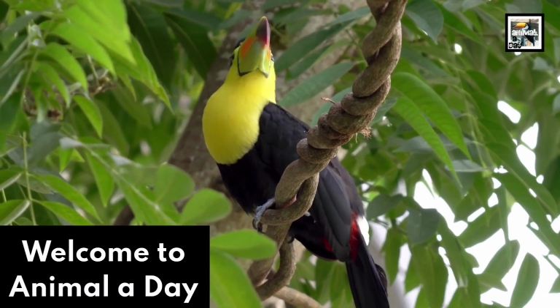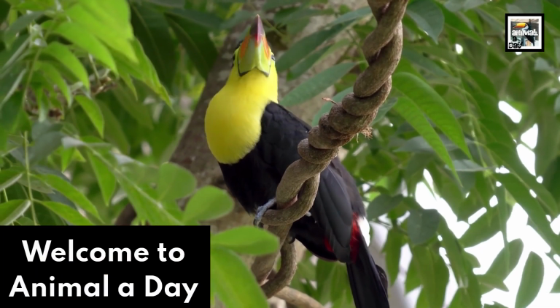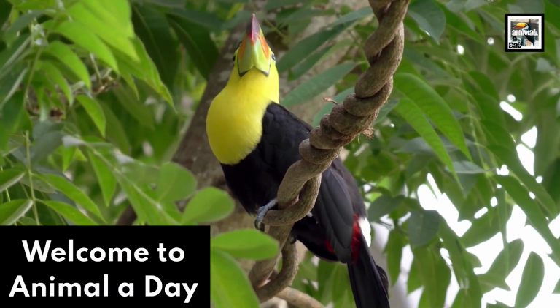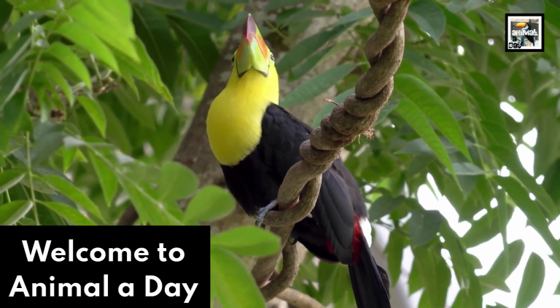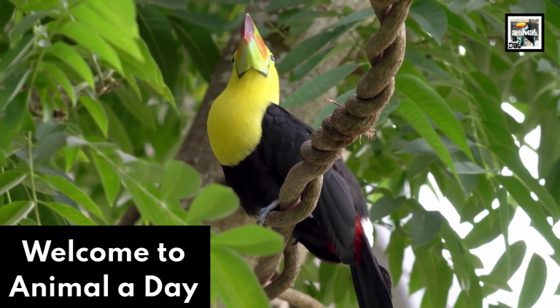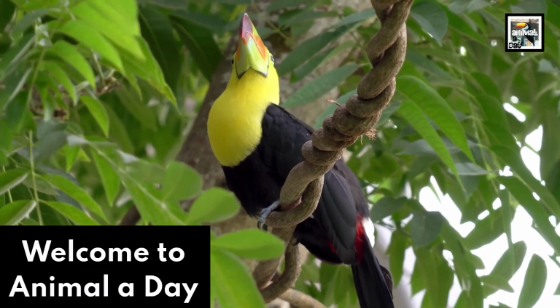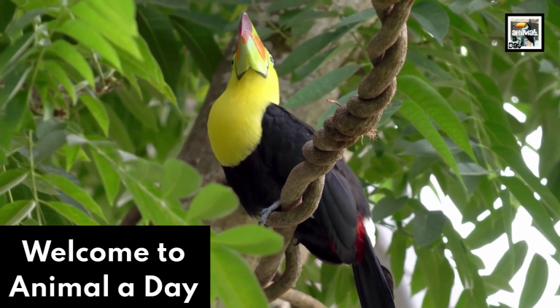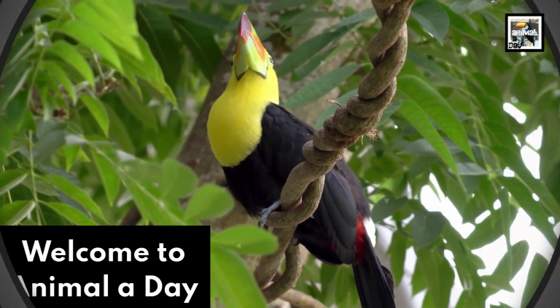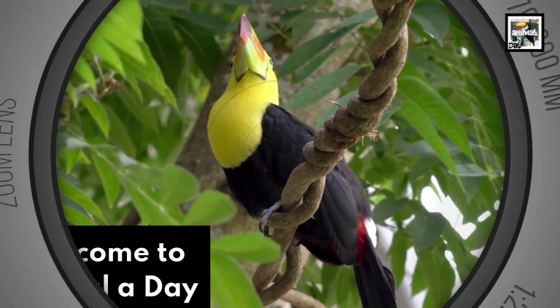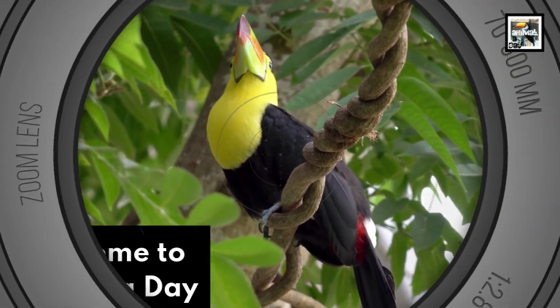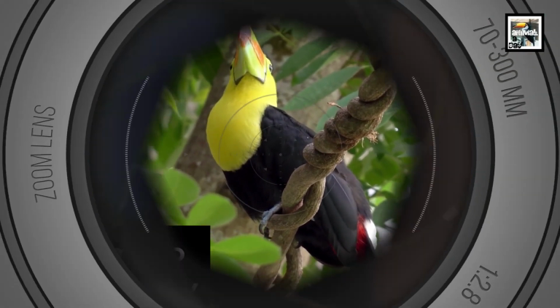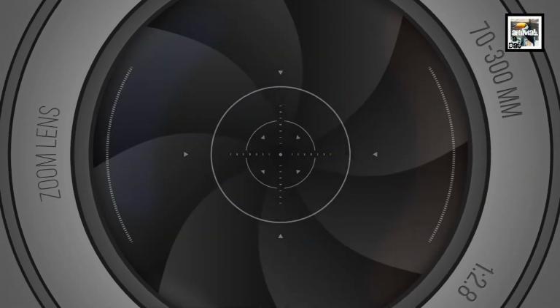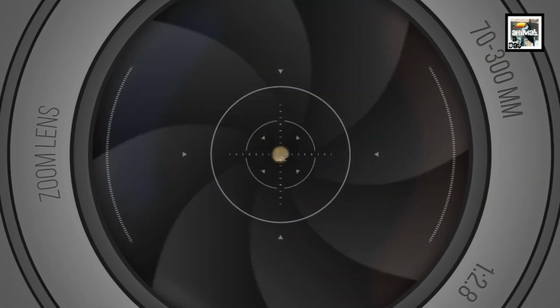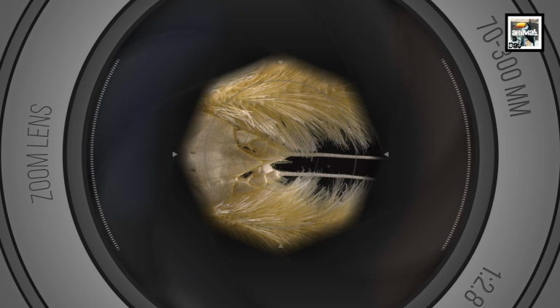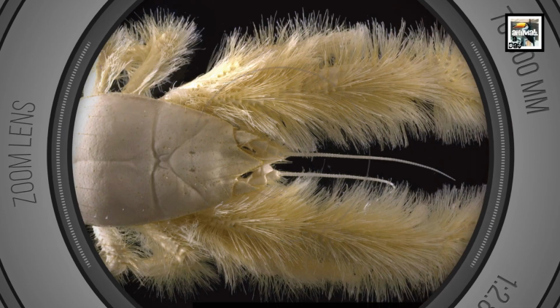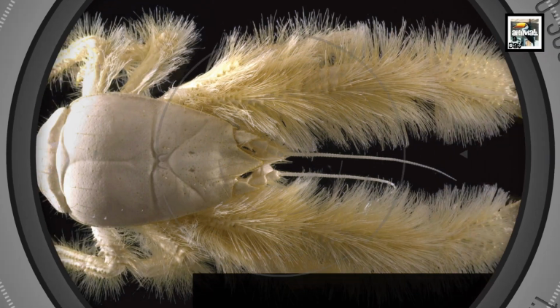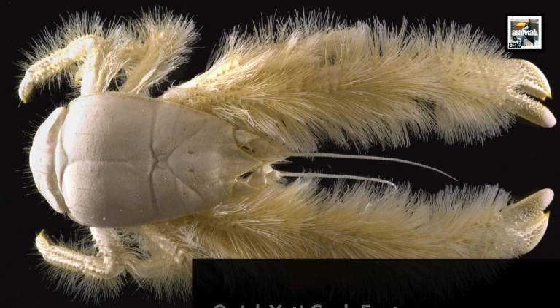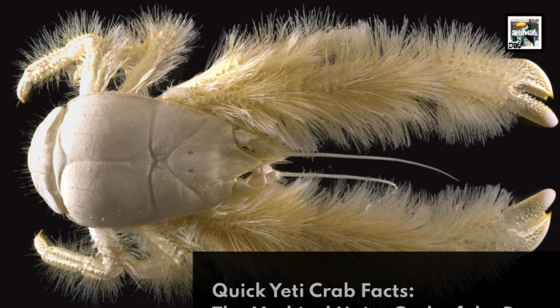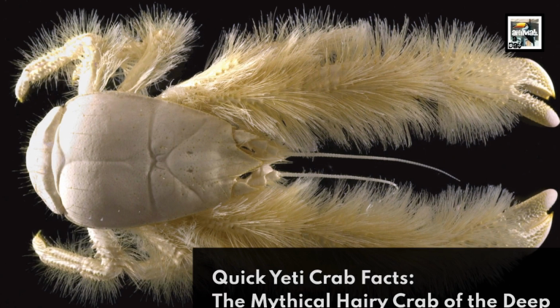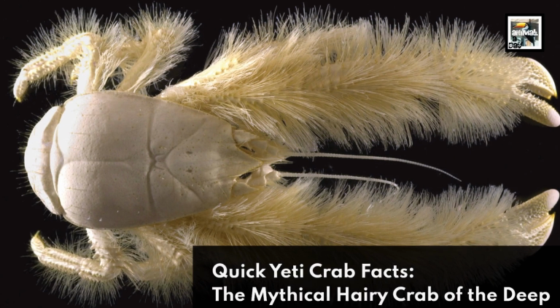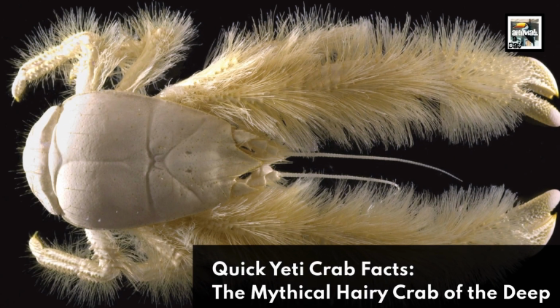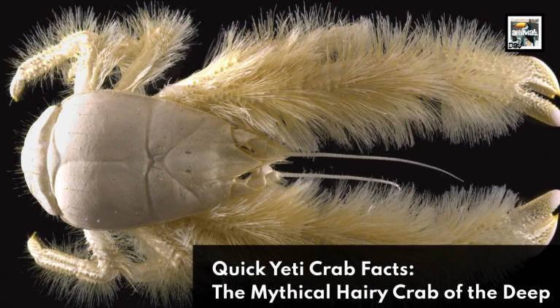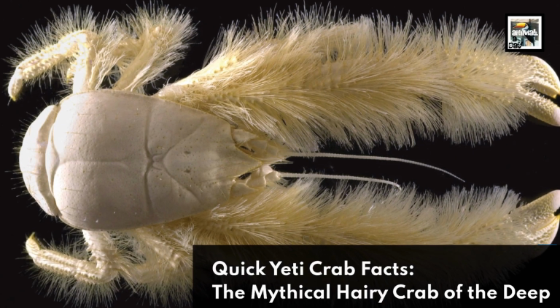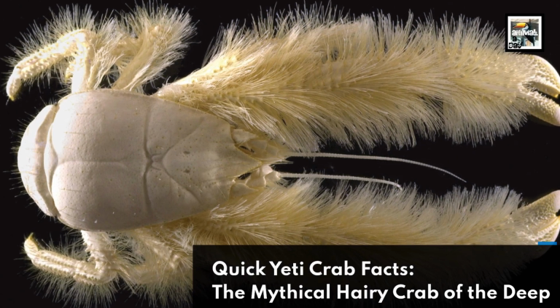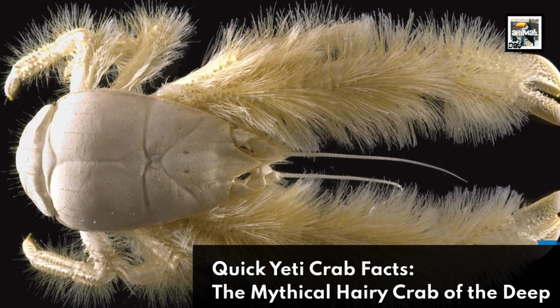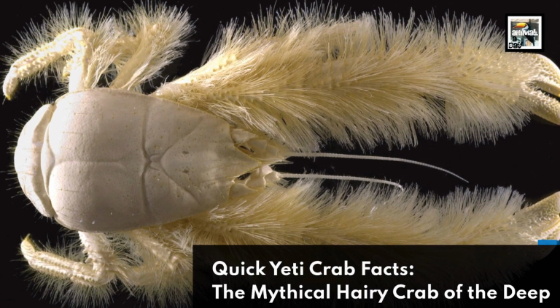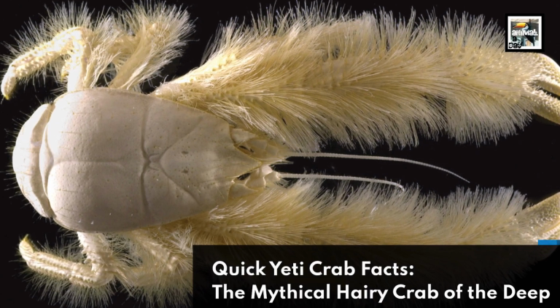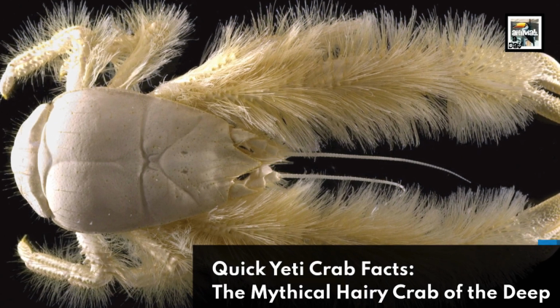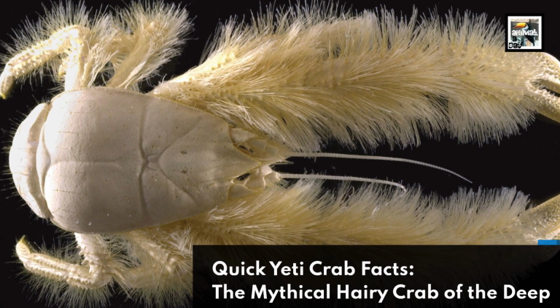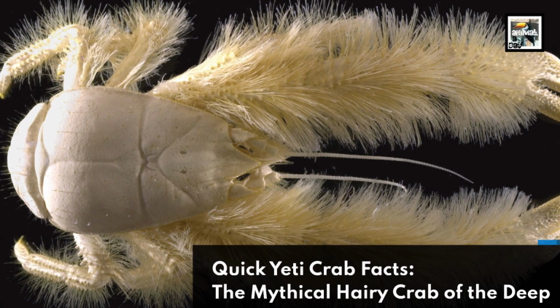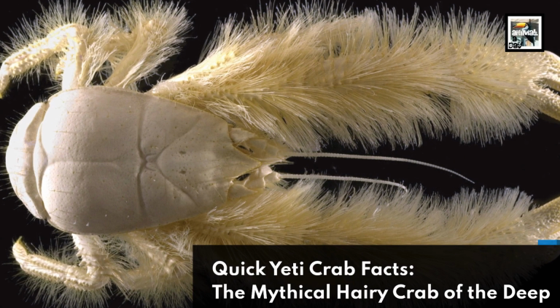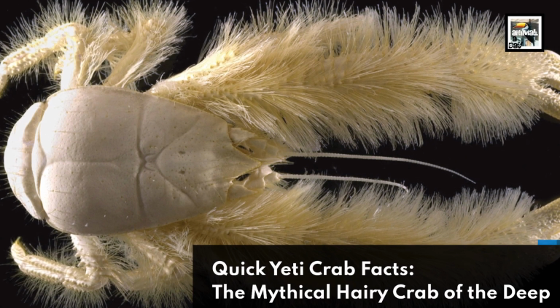Welcome to Animaladay! Quick Yeti Crab Facts! The Mythical Hairy Crab of the Deep!